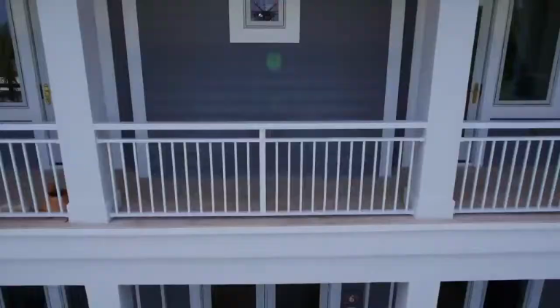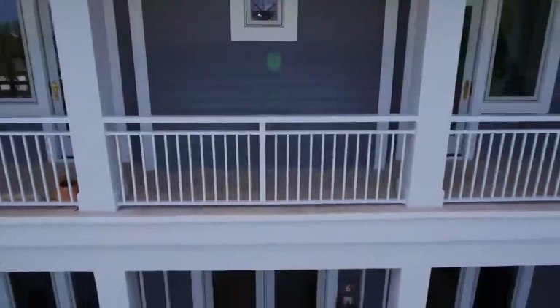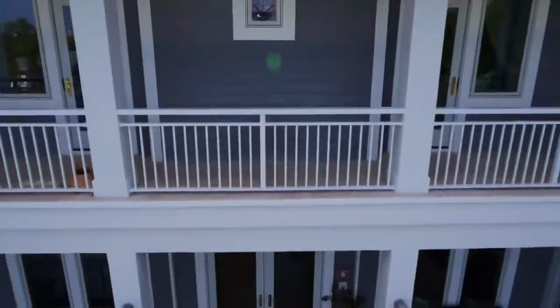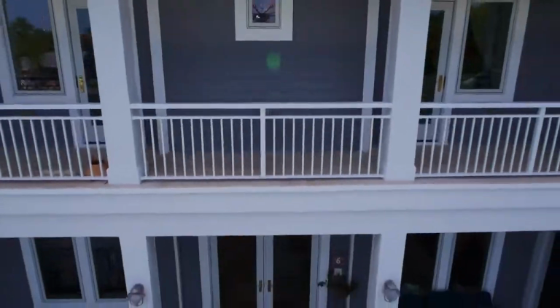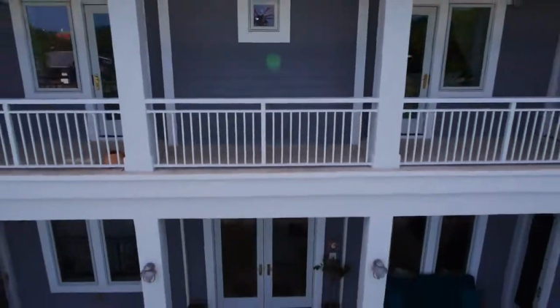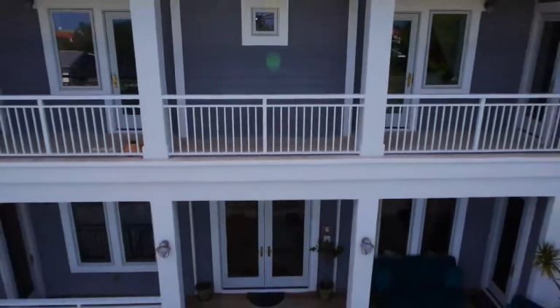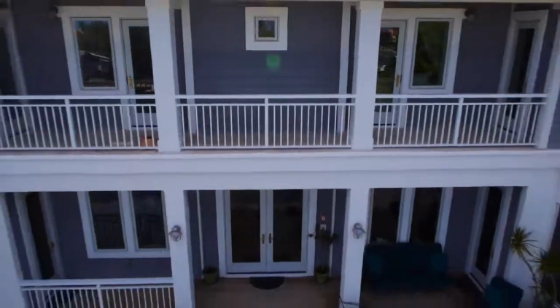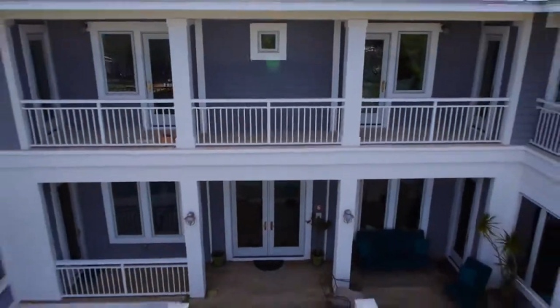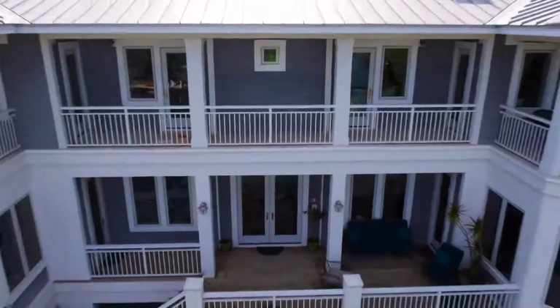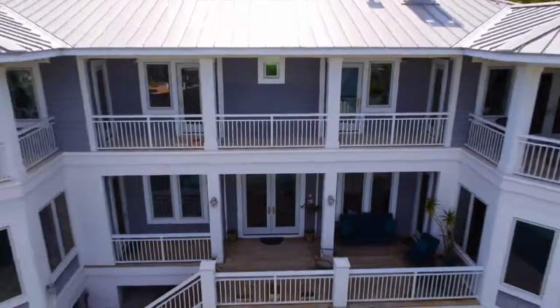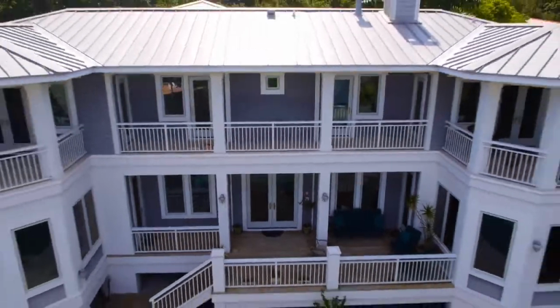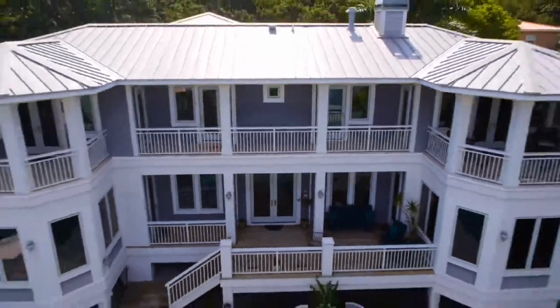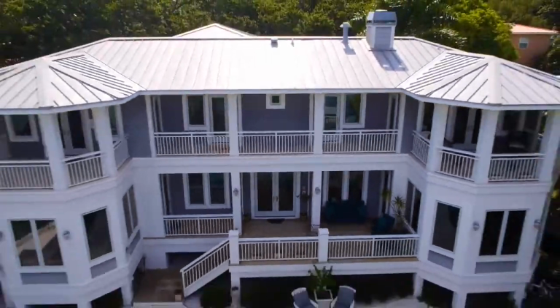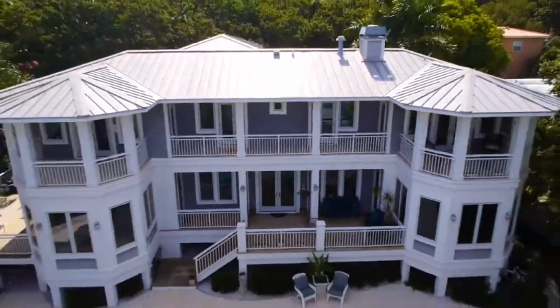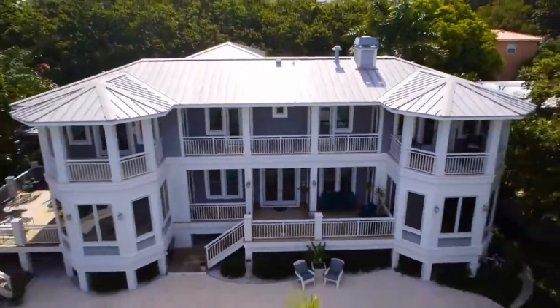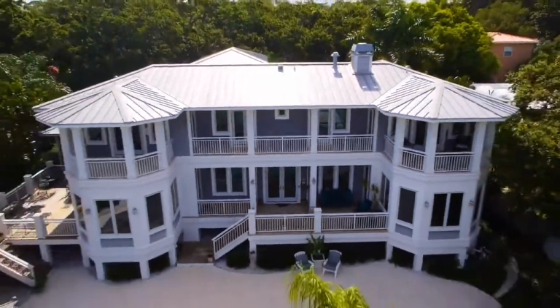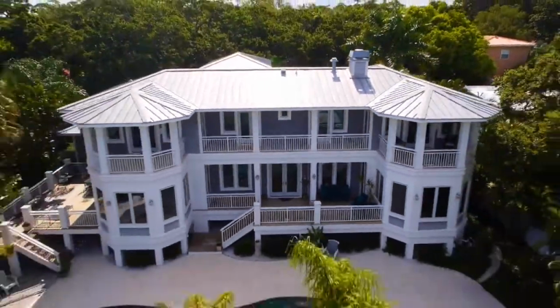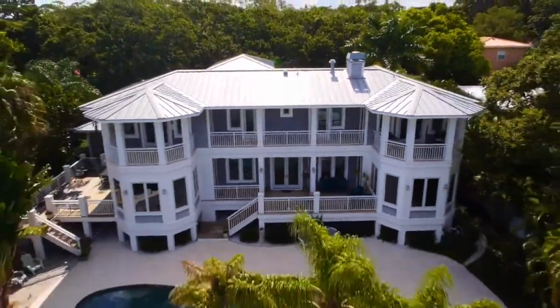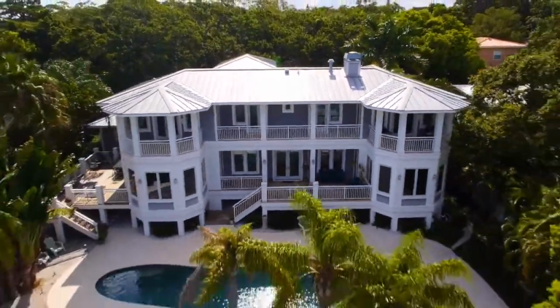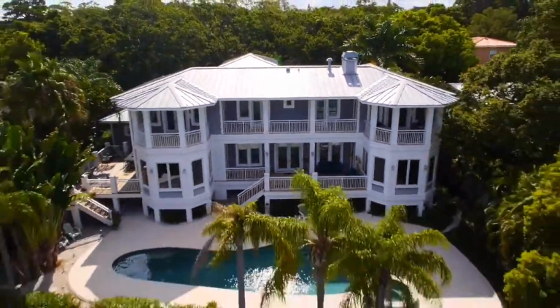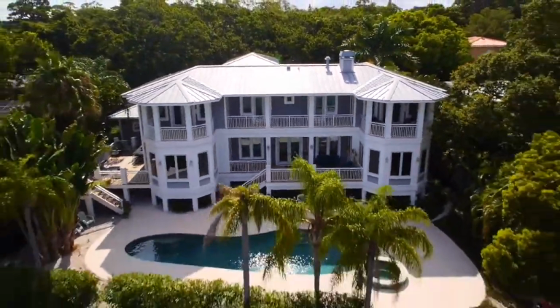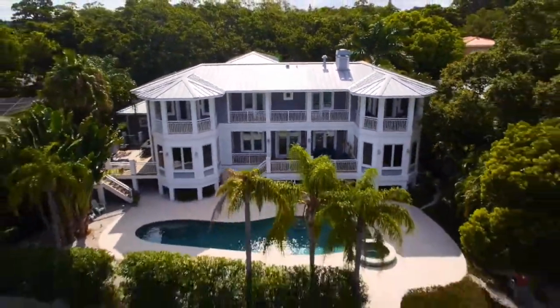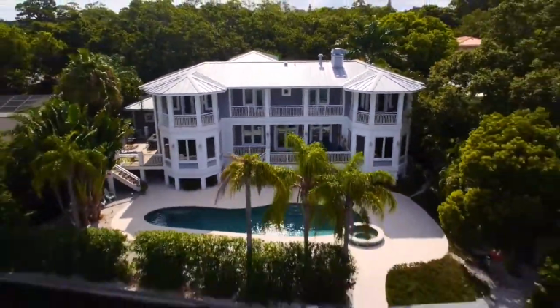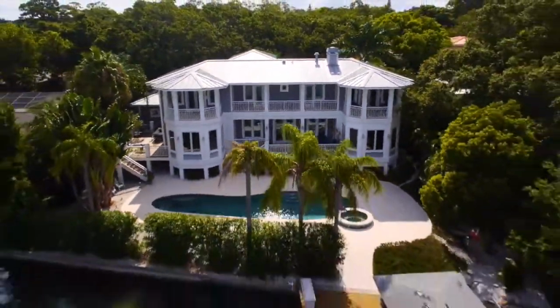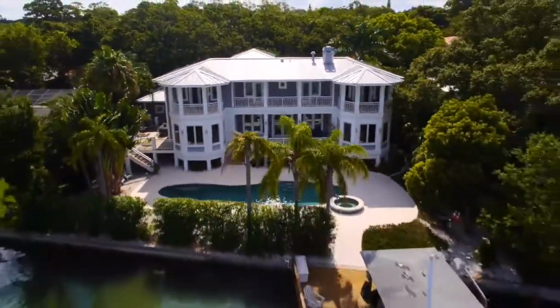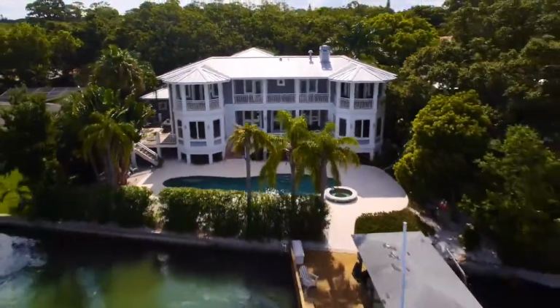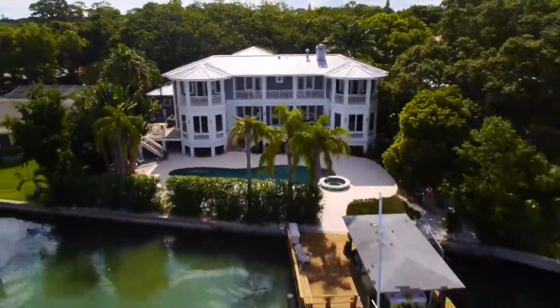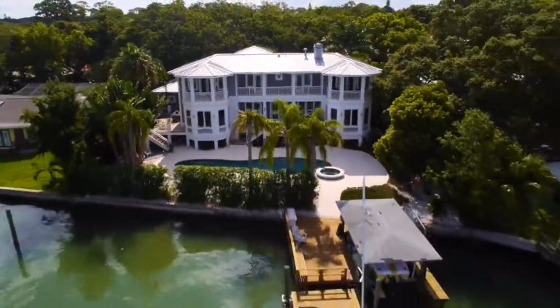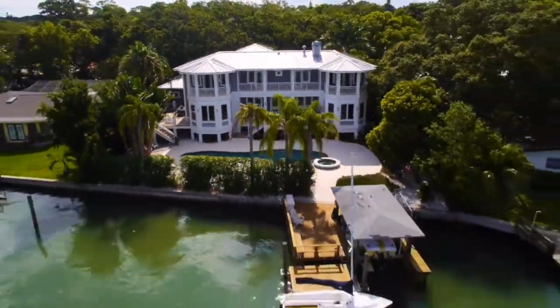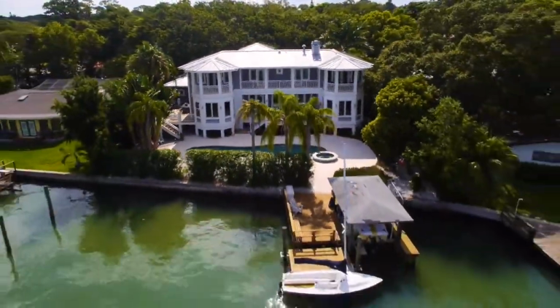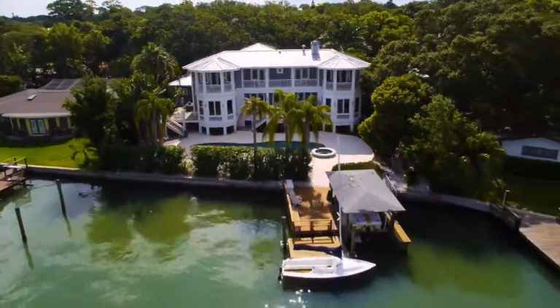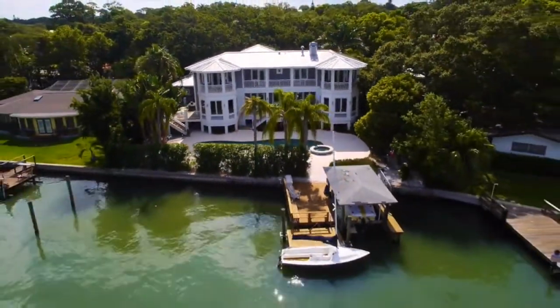Deepwater canal to easily navigate you to the intercoastal waterway and the Gulf of Mexico.